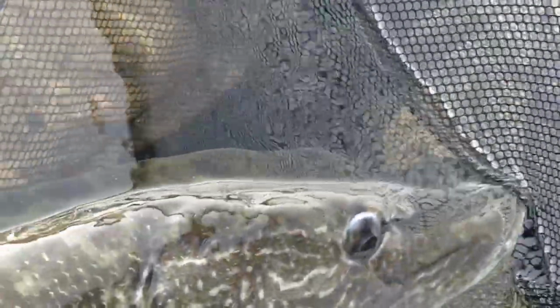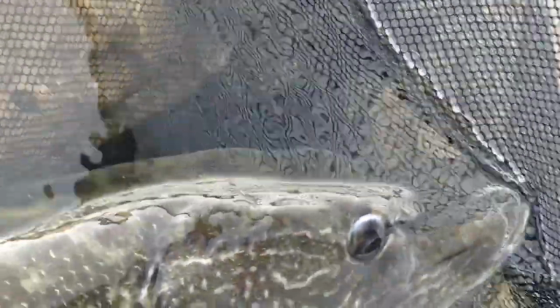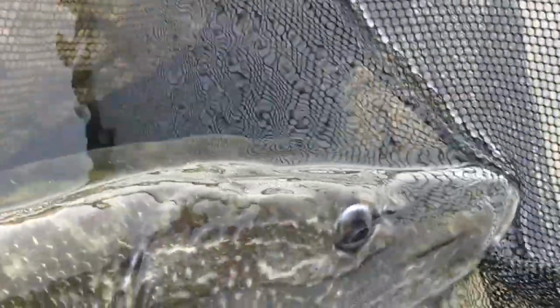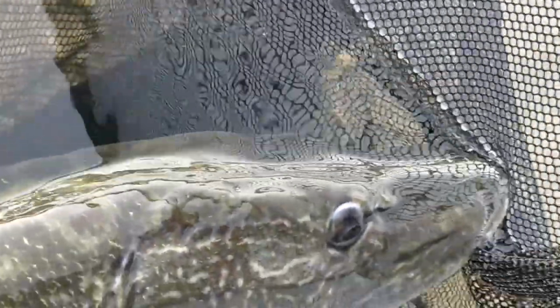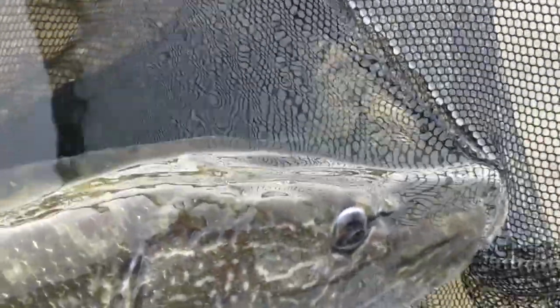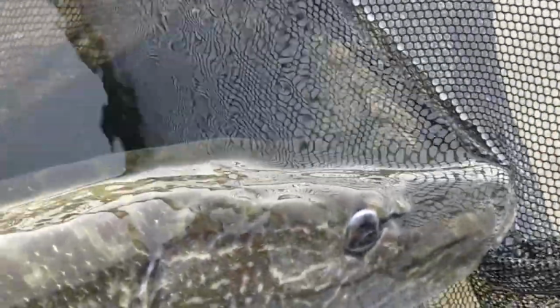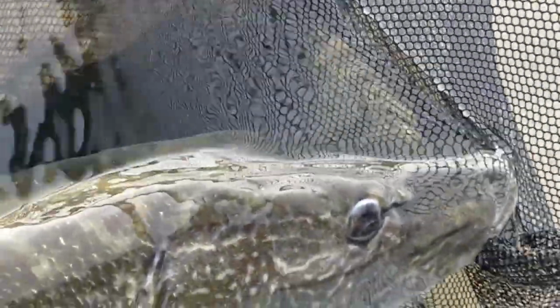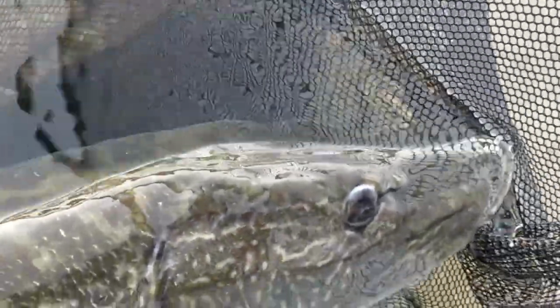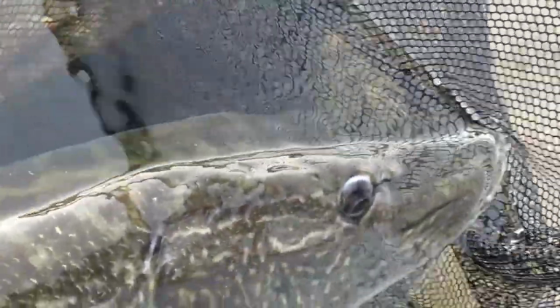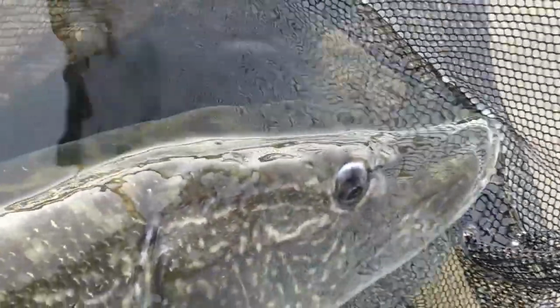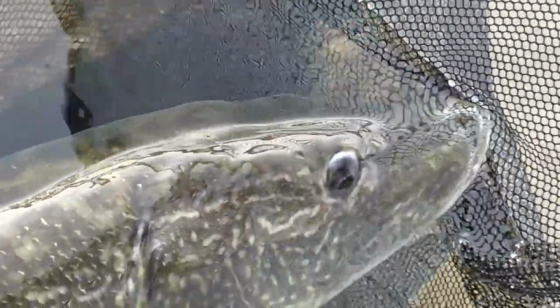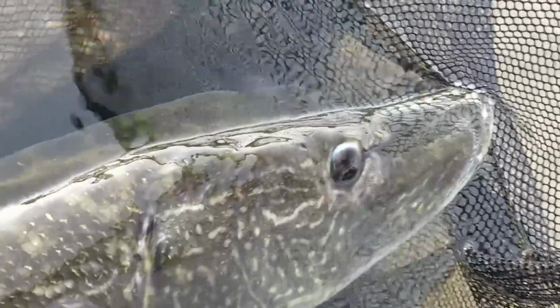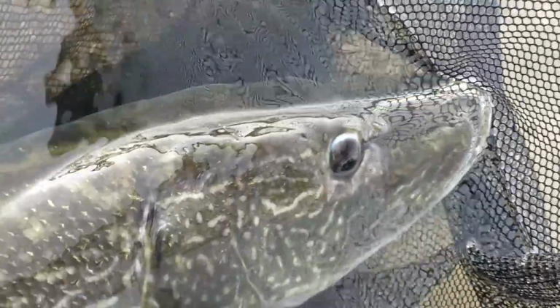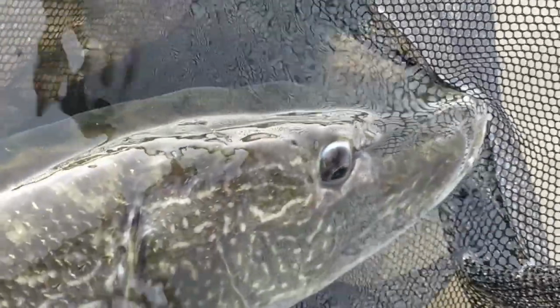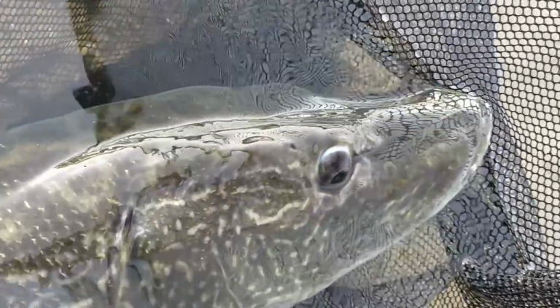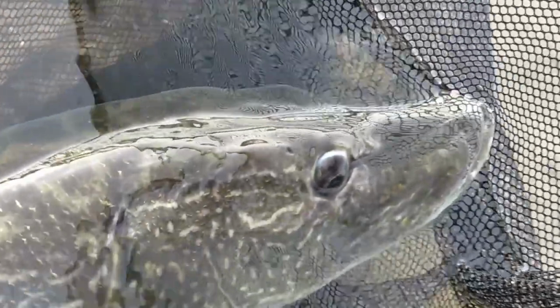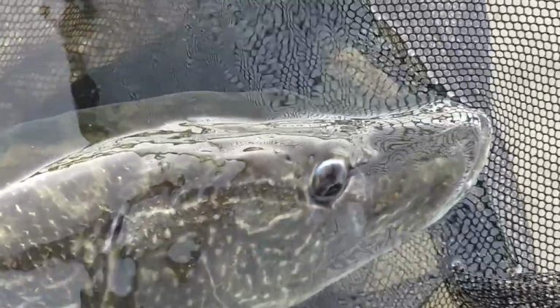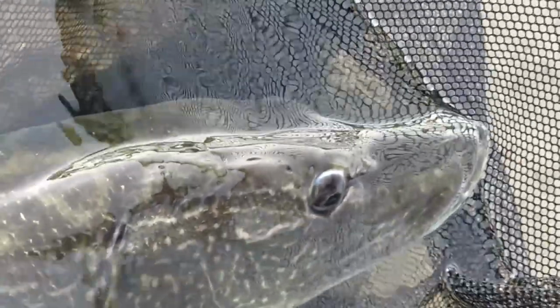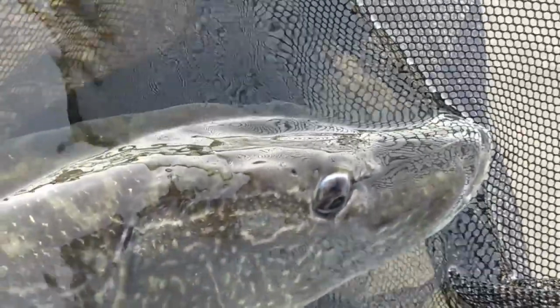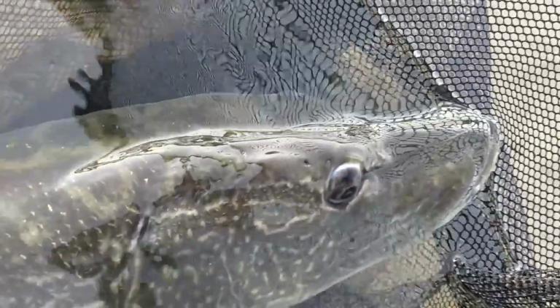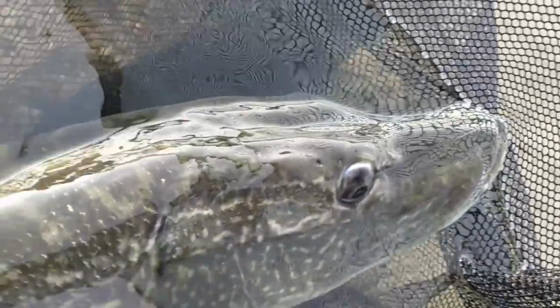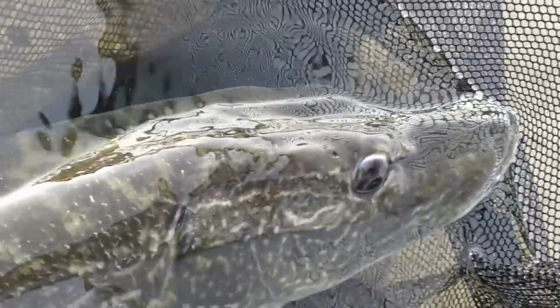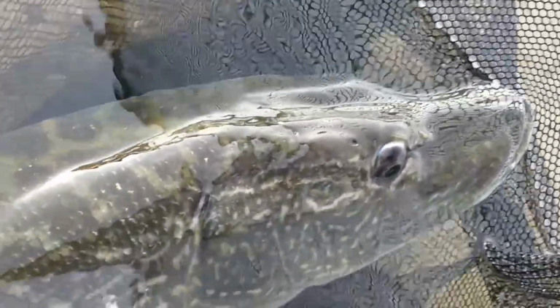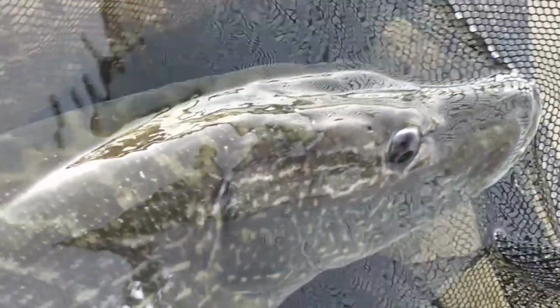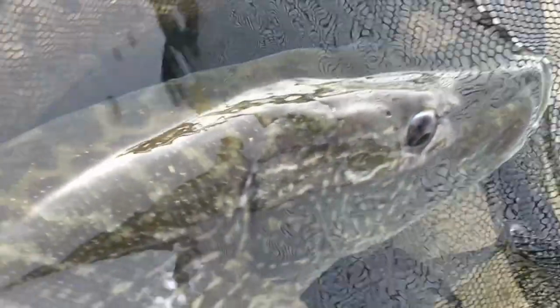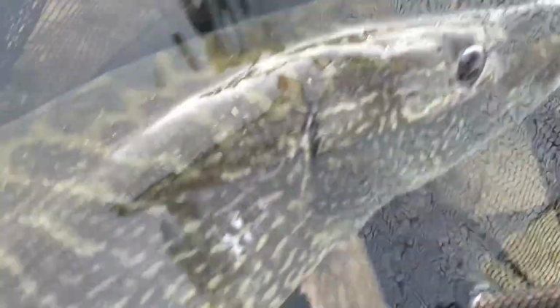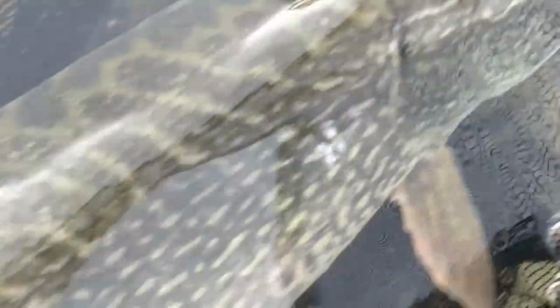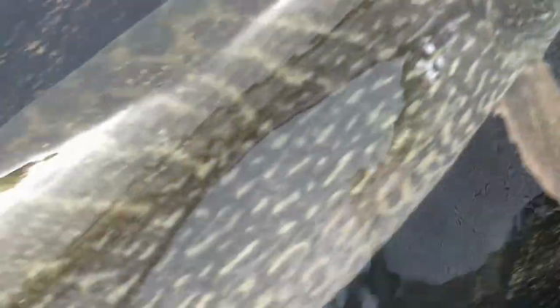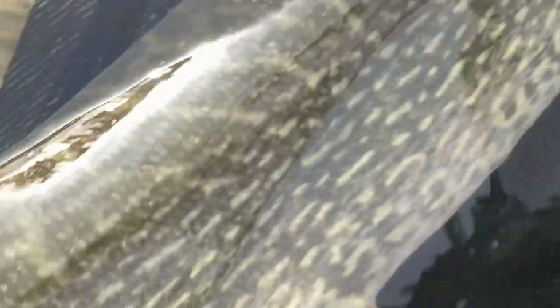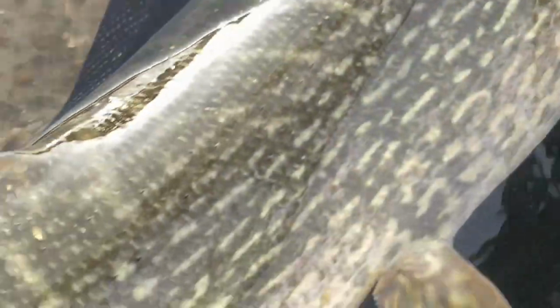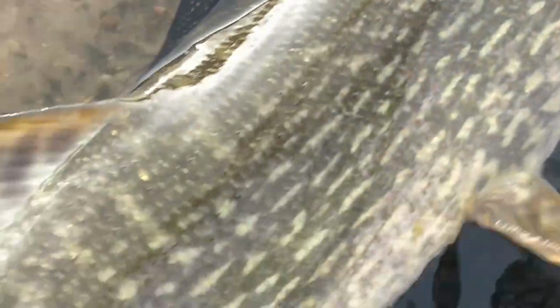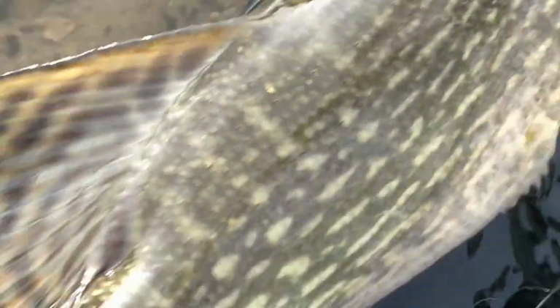Nice fish here on a dead bait. Perfect fish on a dead bait — couldn't be better.